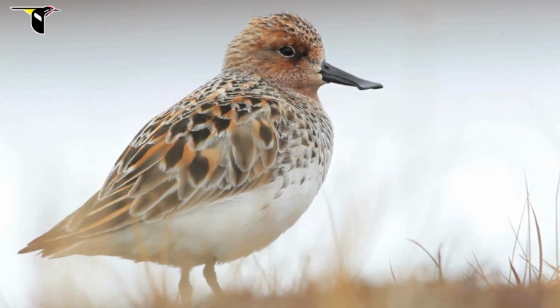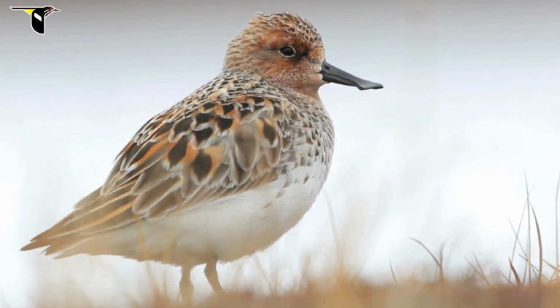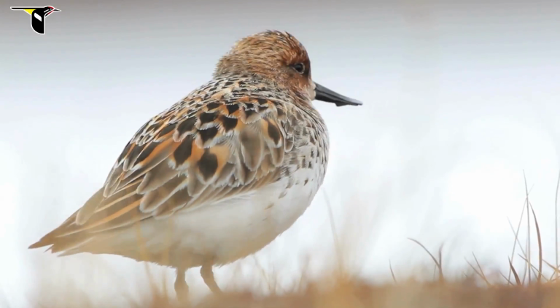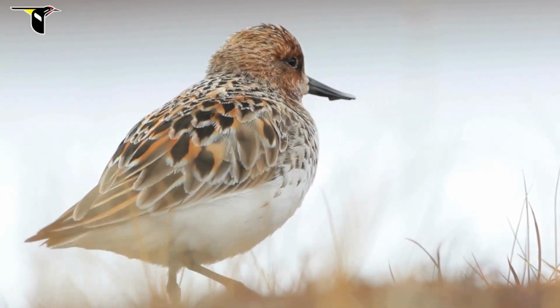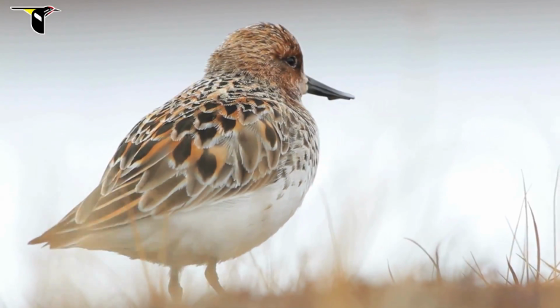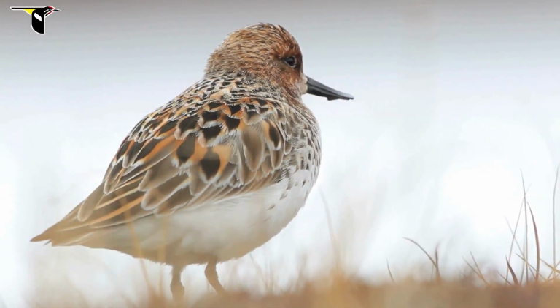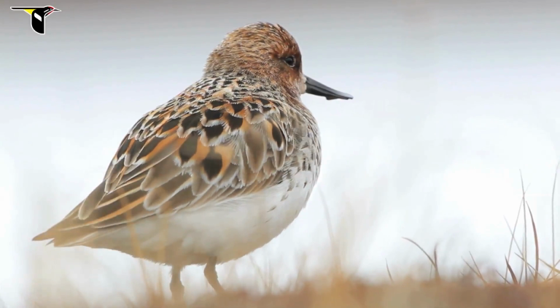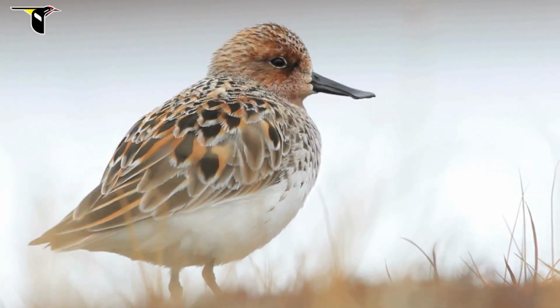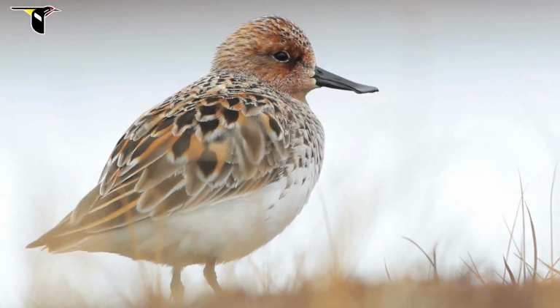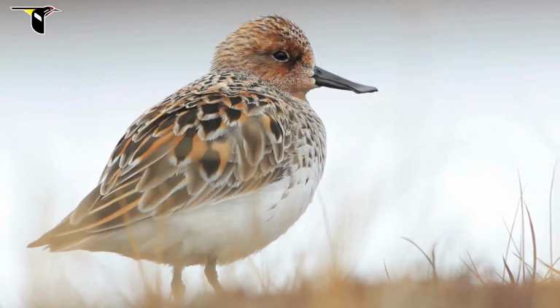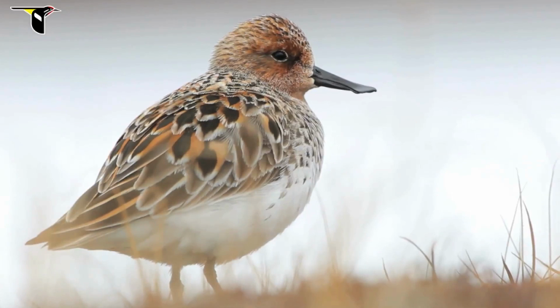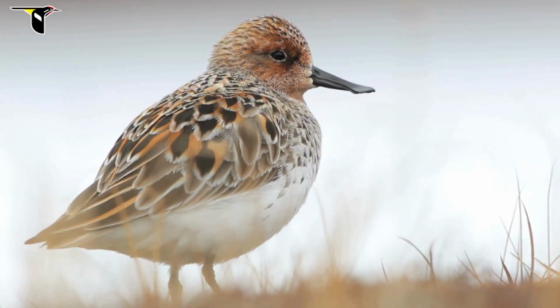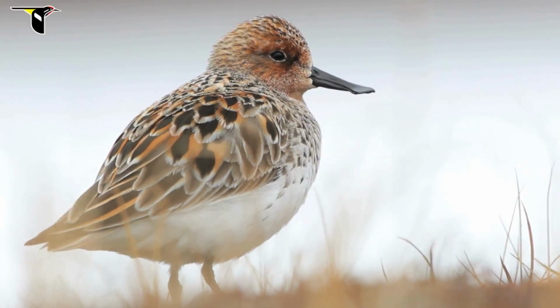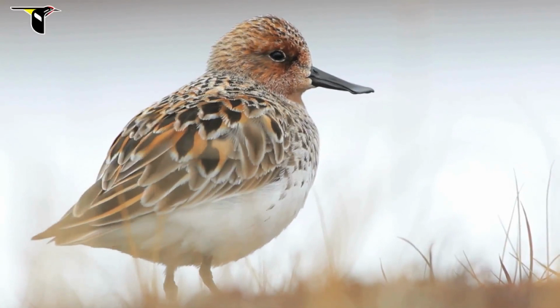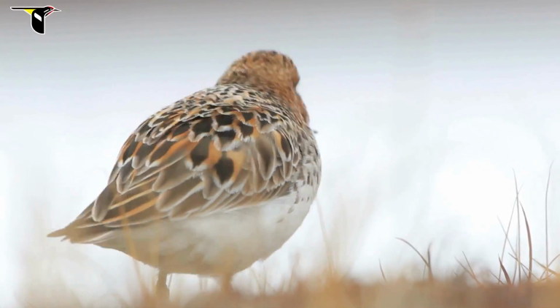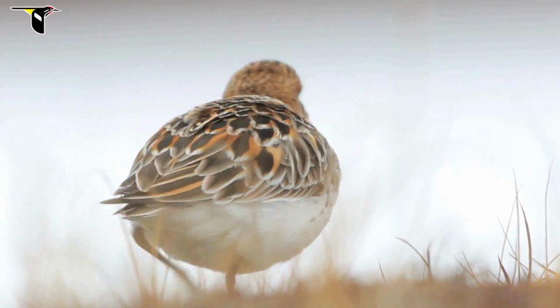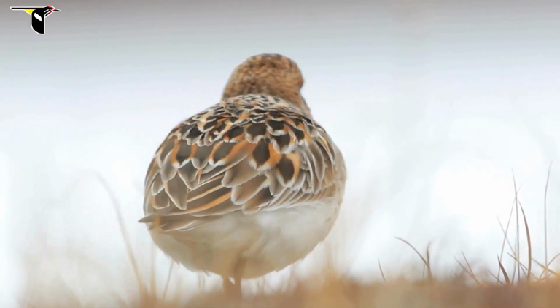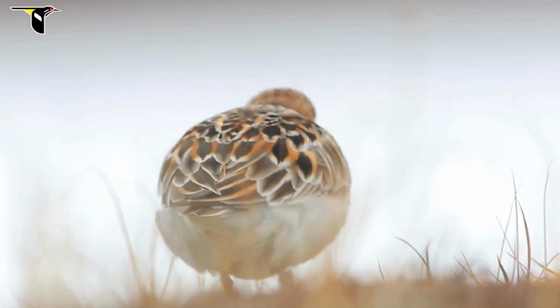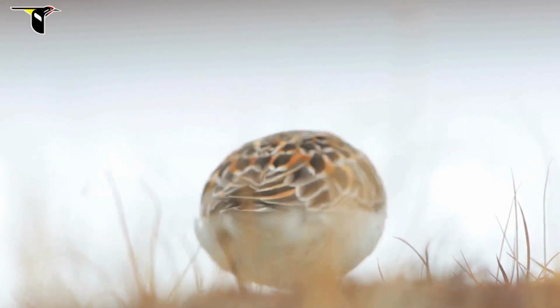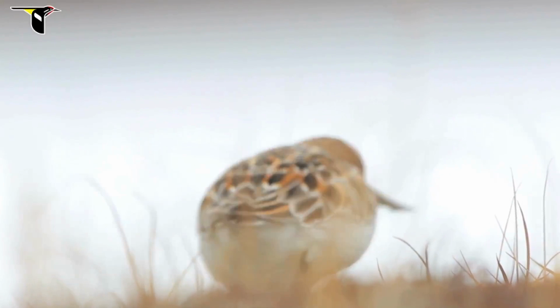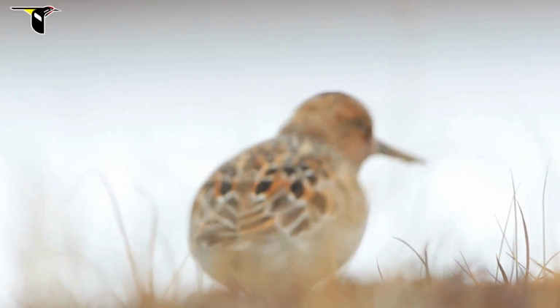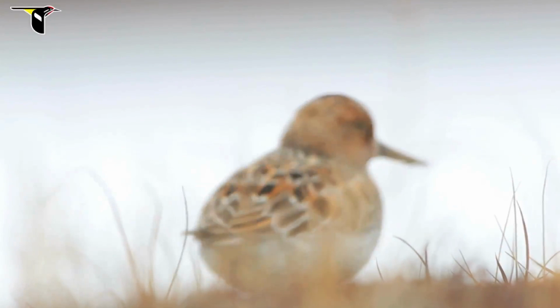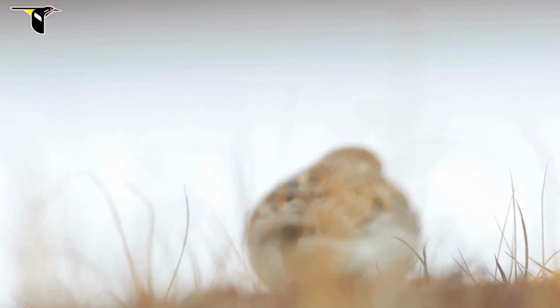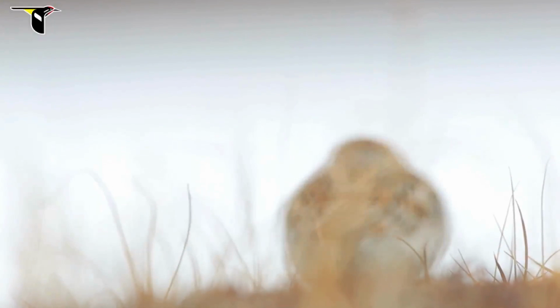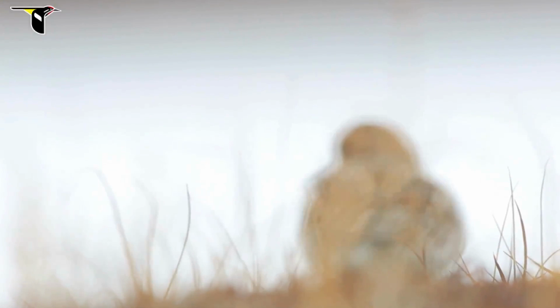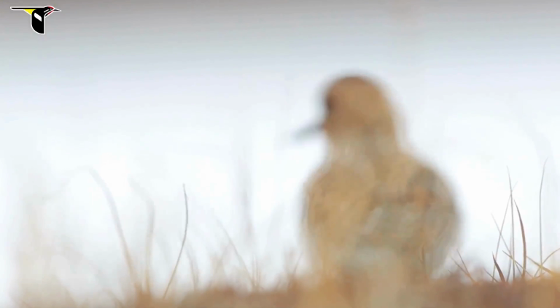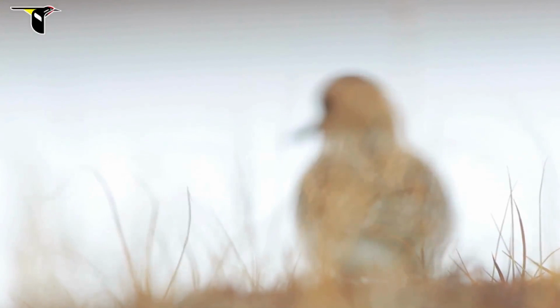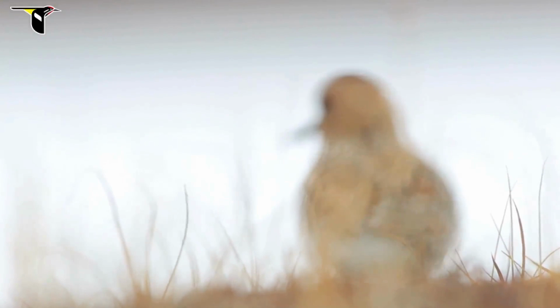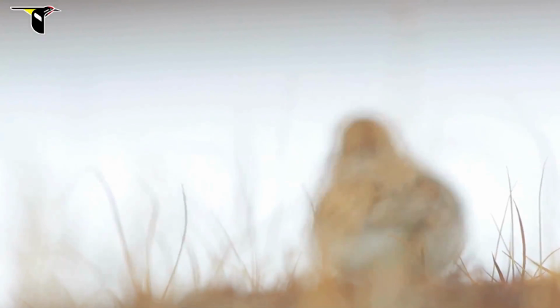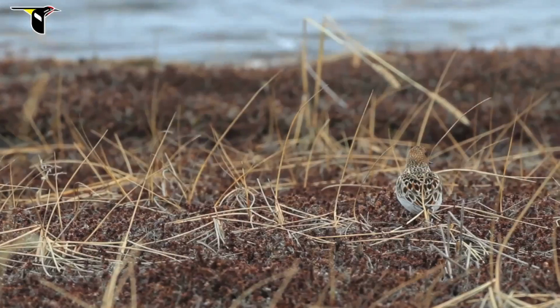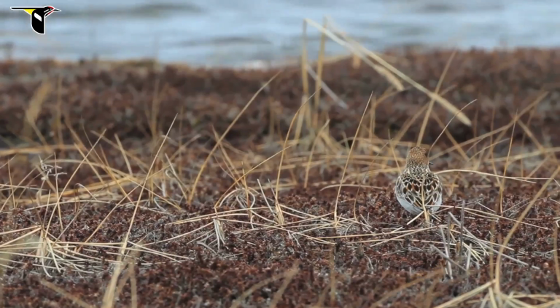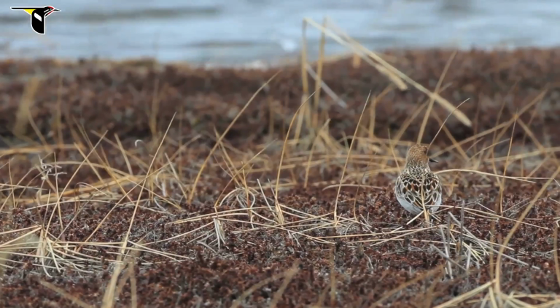The pair stays pretty close together and they'll copulate often and prospect for potential nest sites.